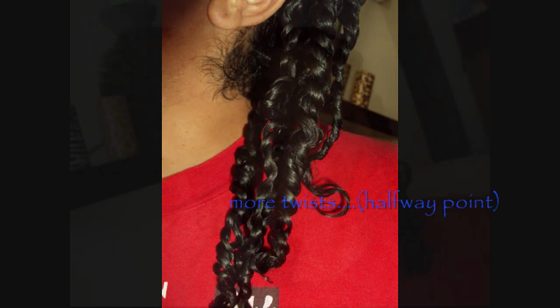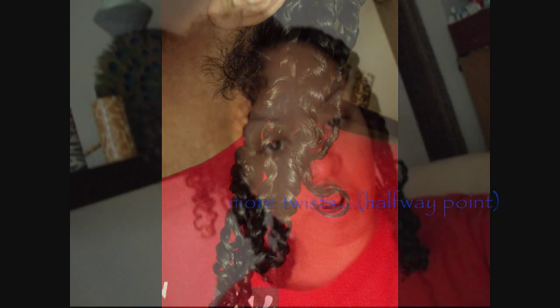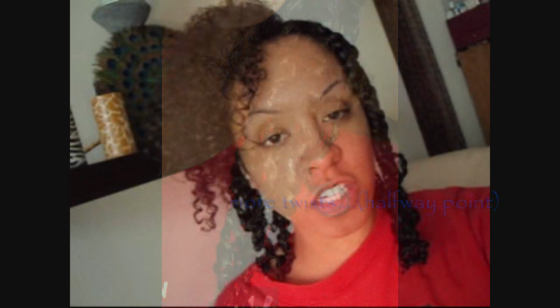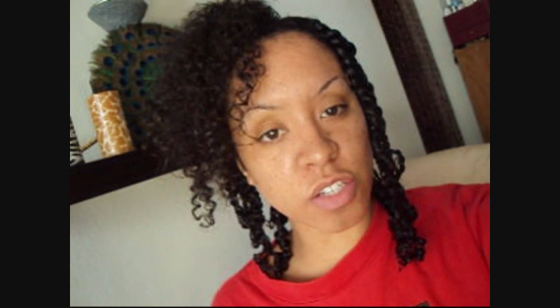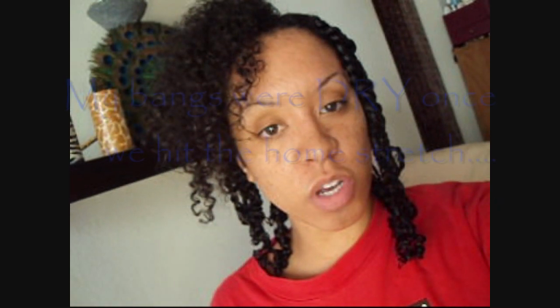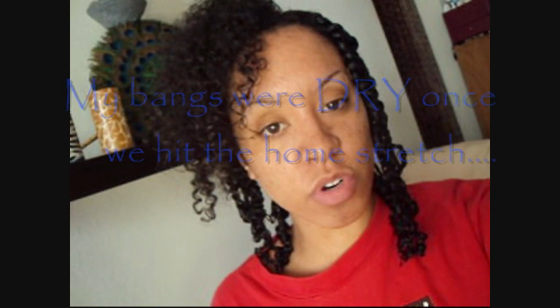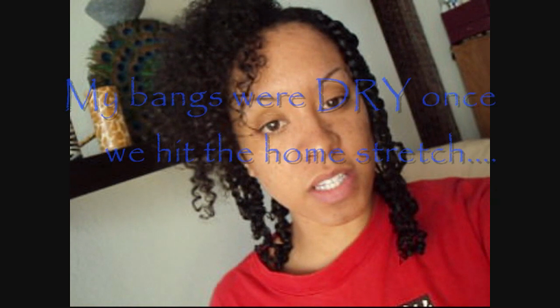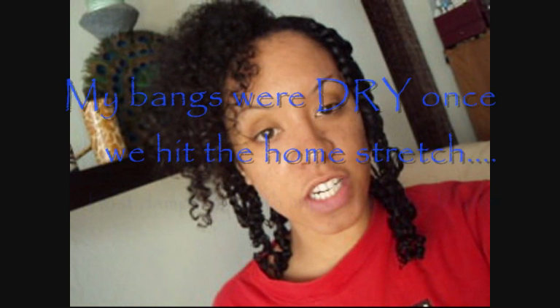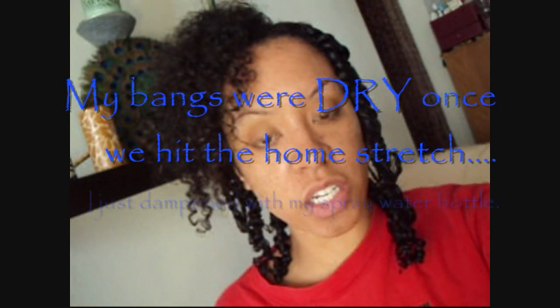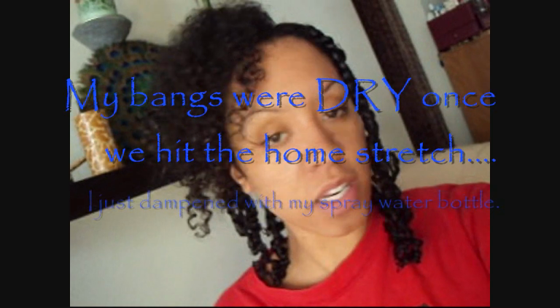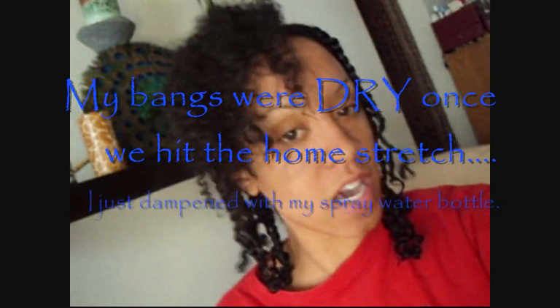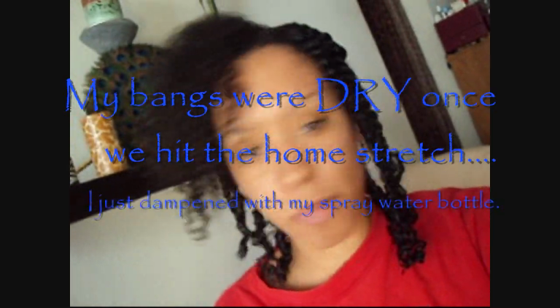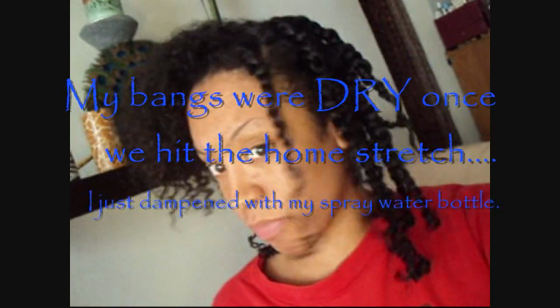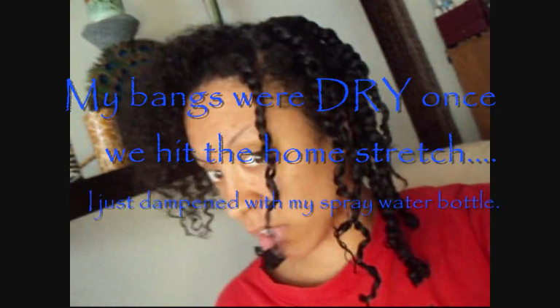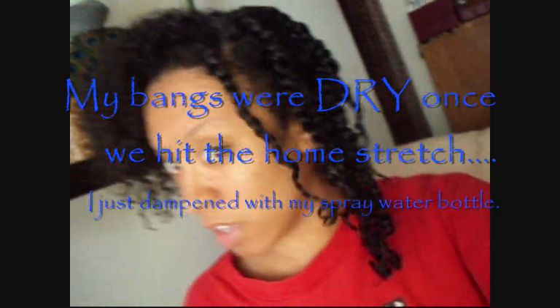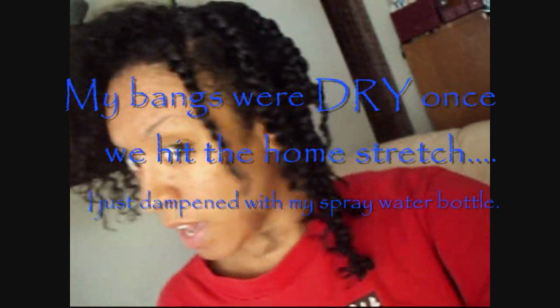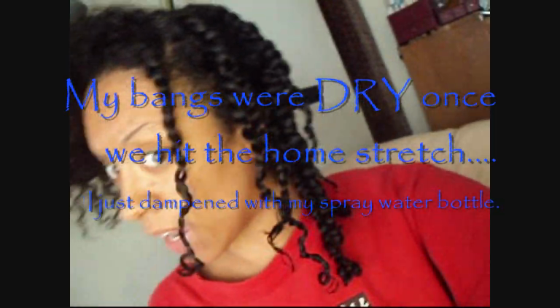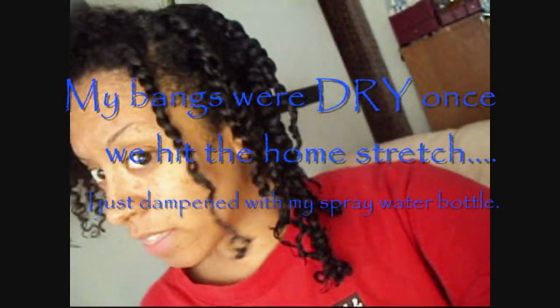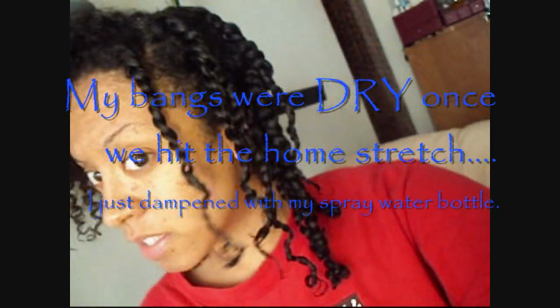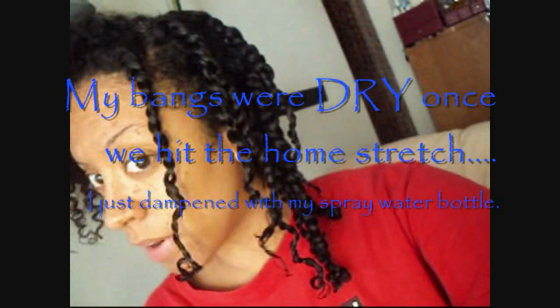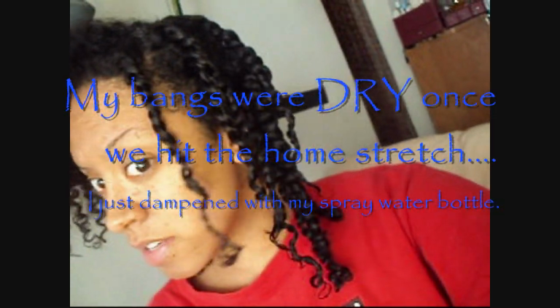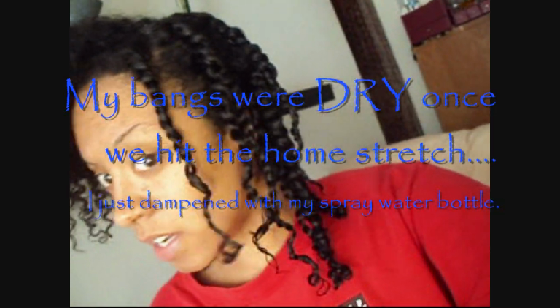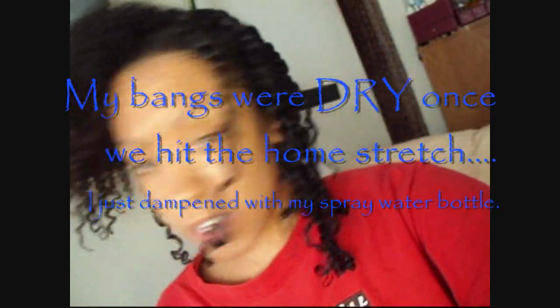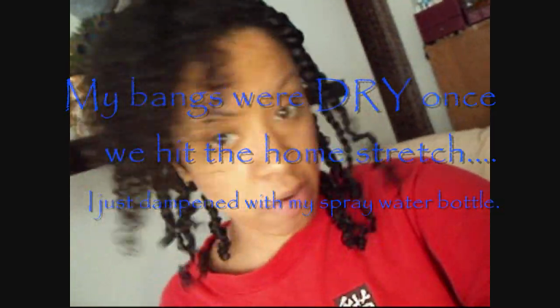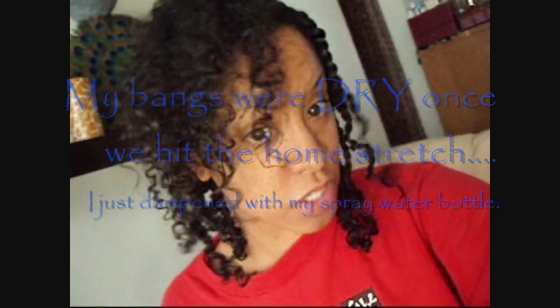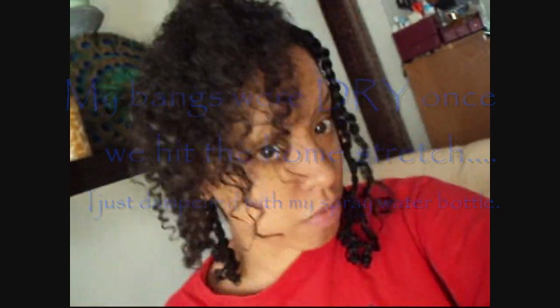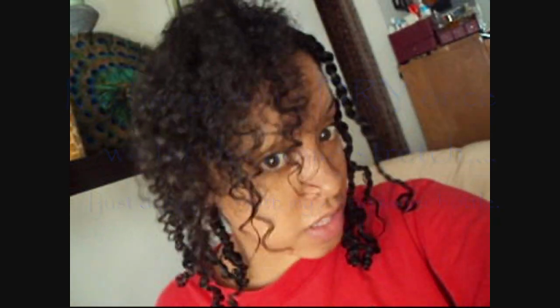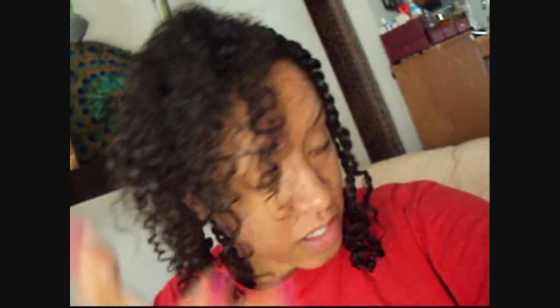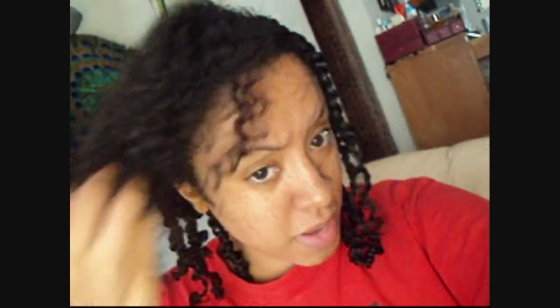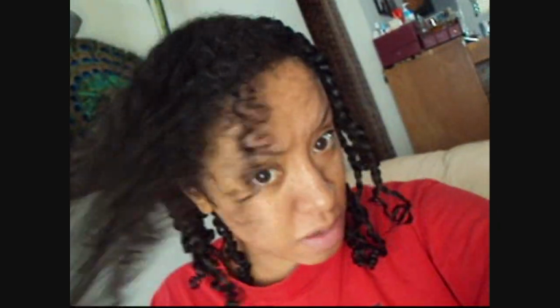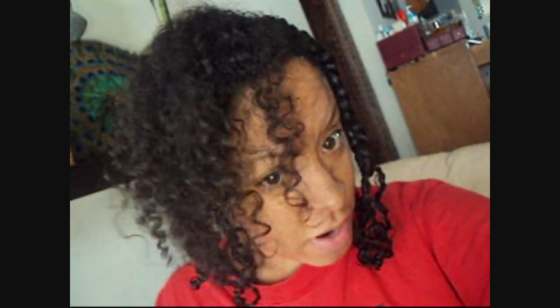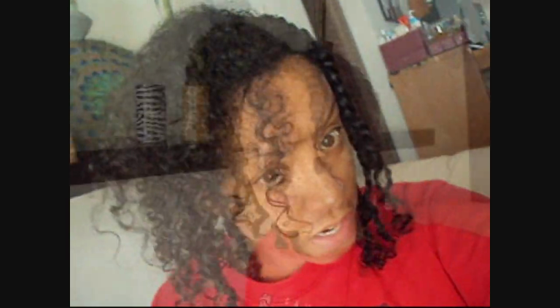All right, just one more section. I got this part done. Now I'm just doing this bang part.